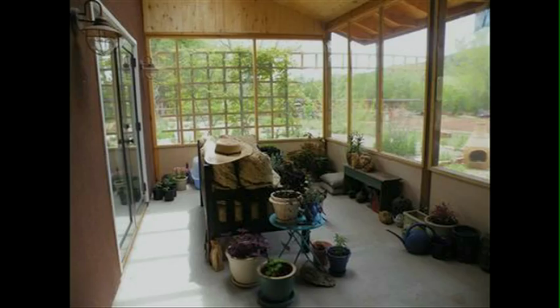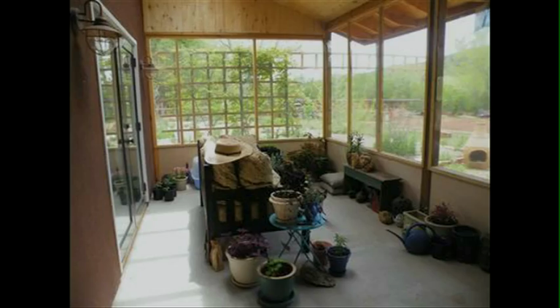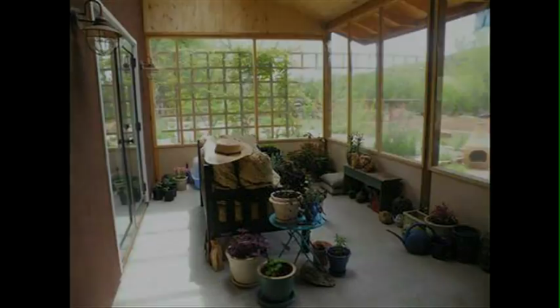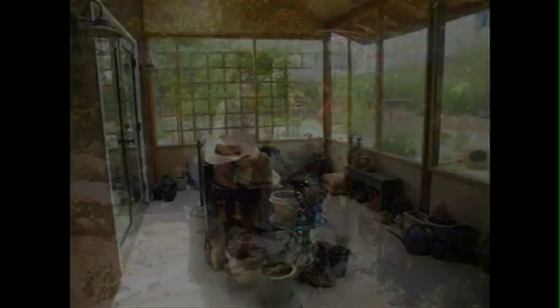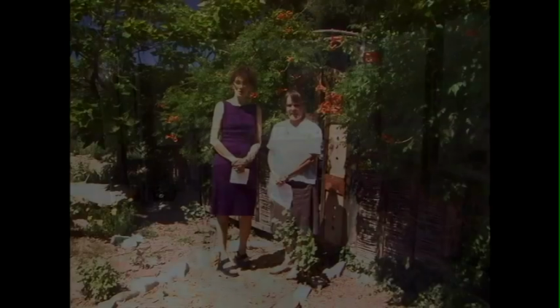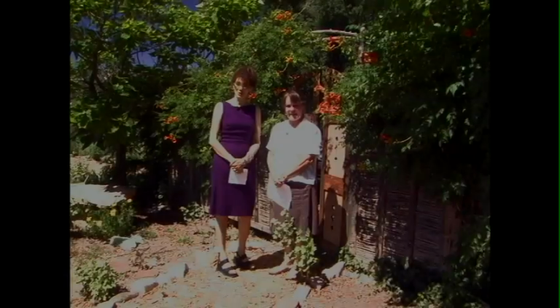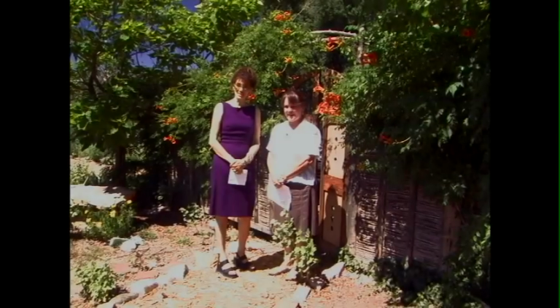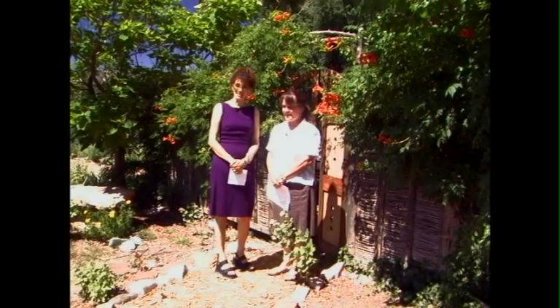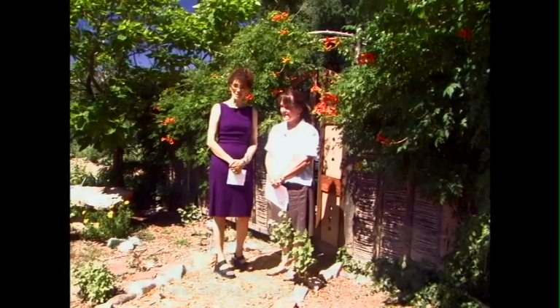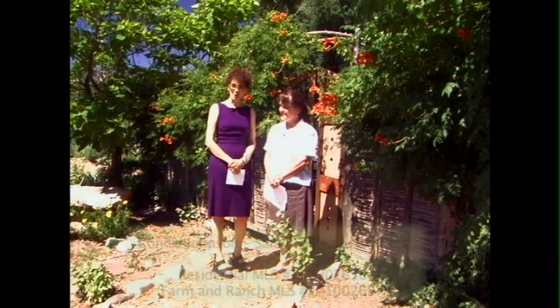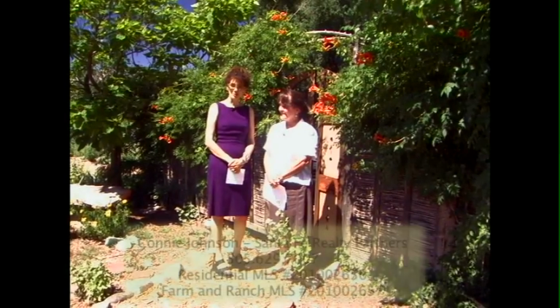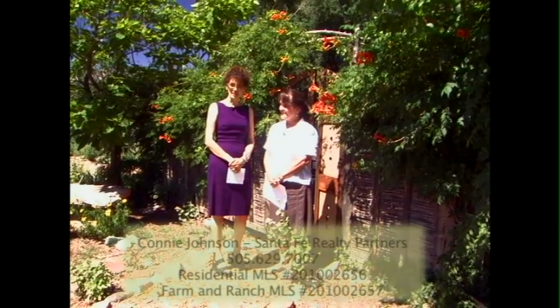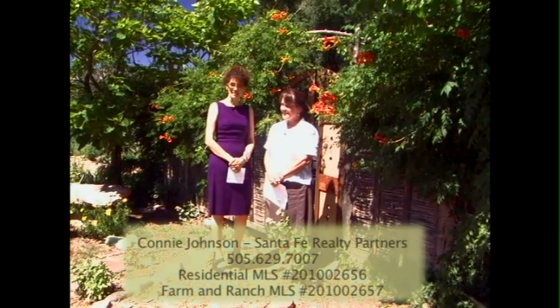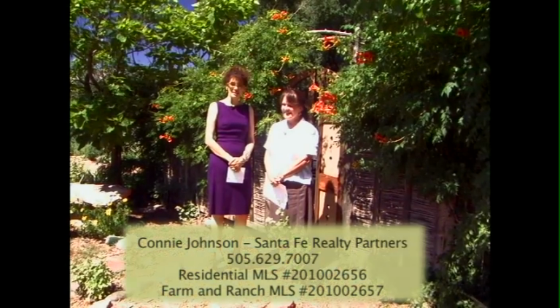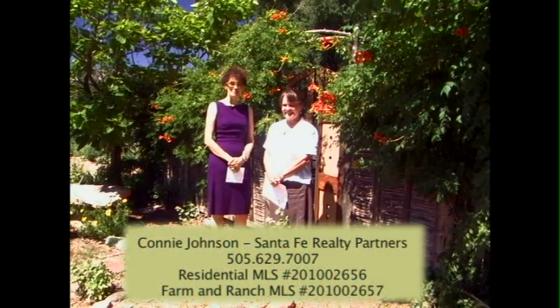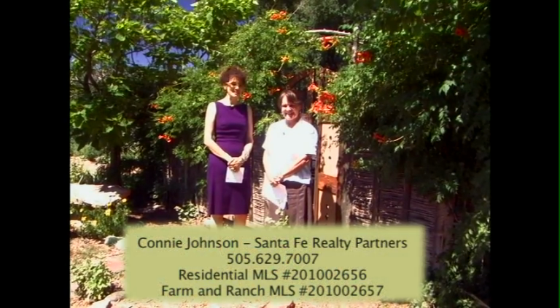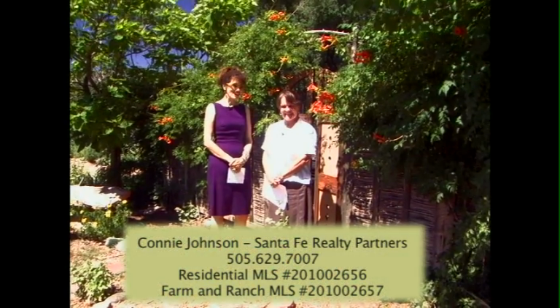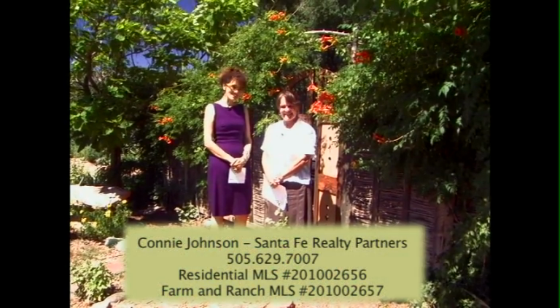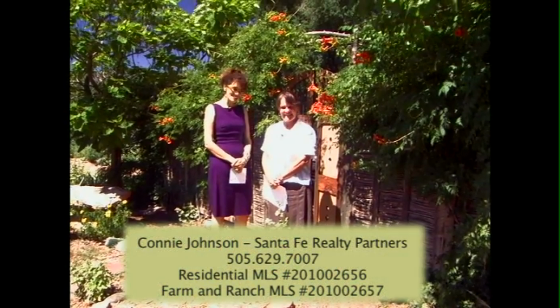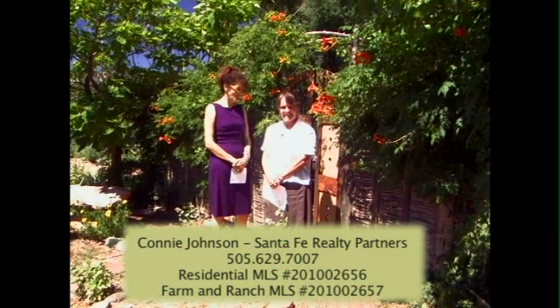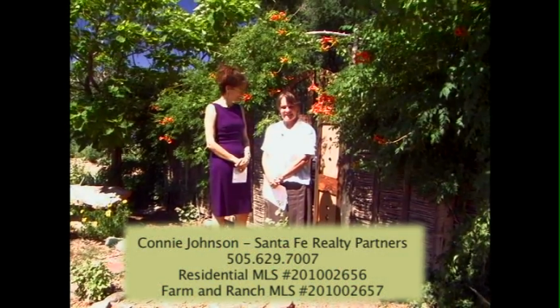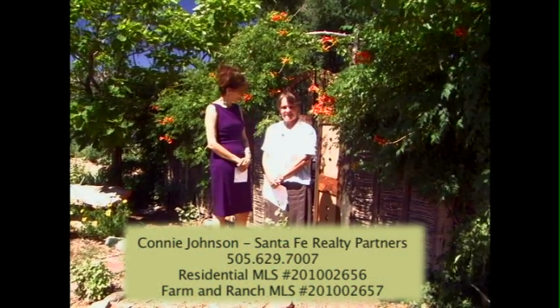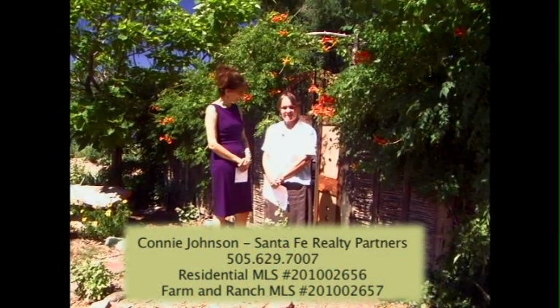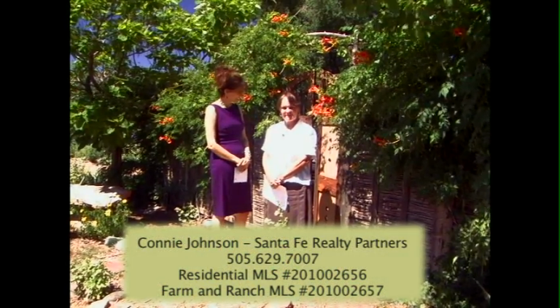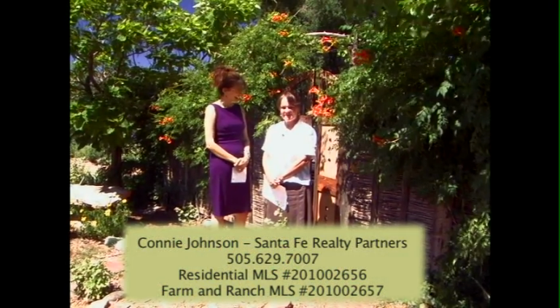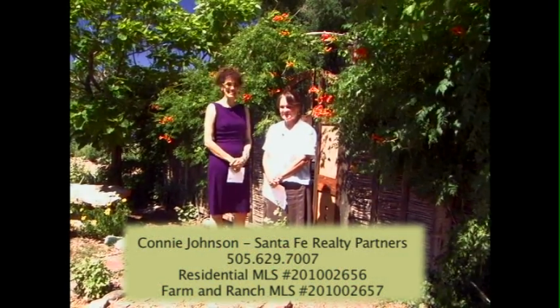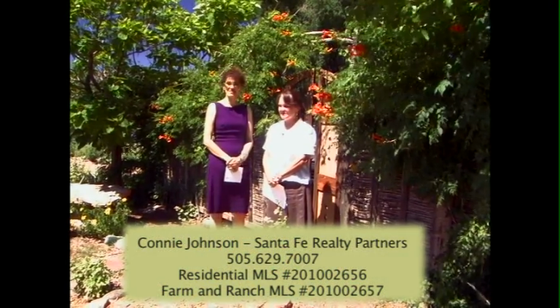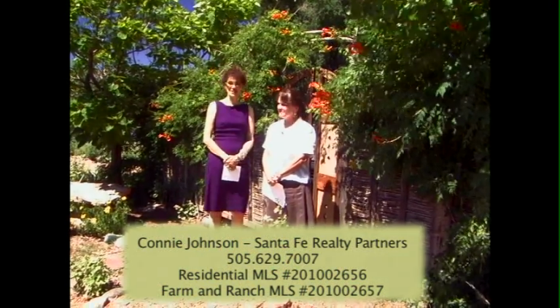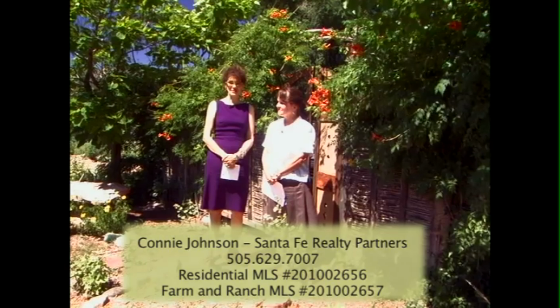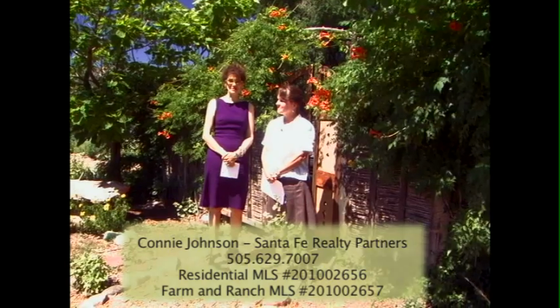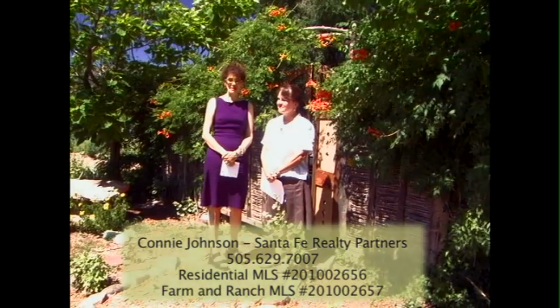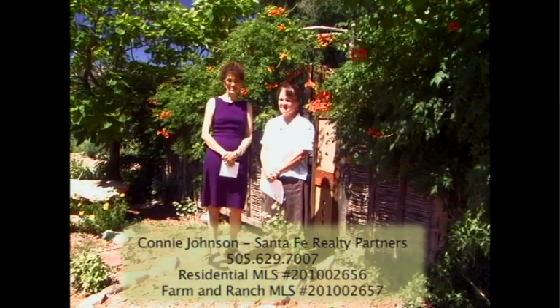If you're interested in this property, please contact Connie Johnson at Santa Fe Realty Partners.